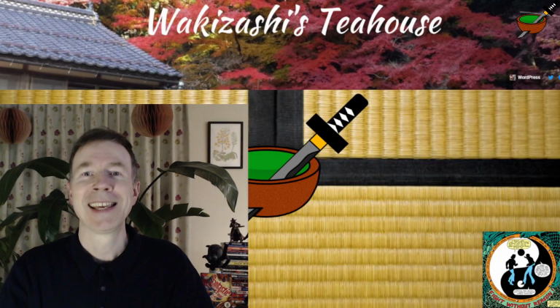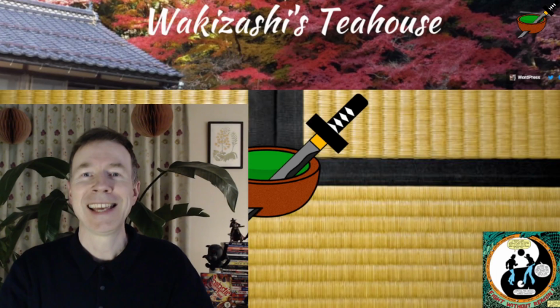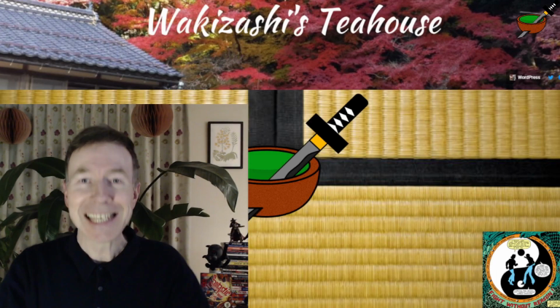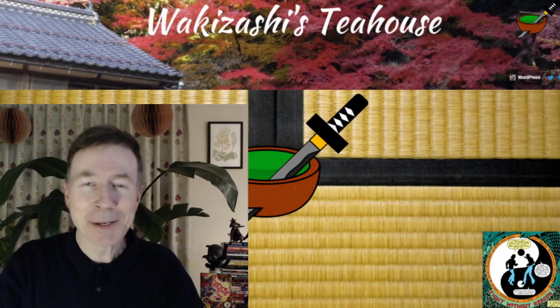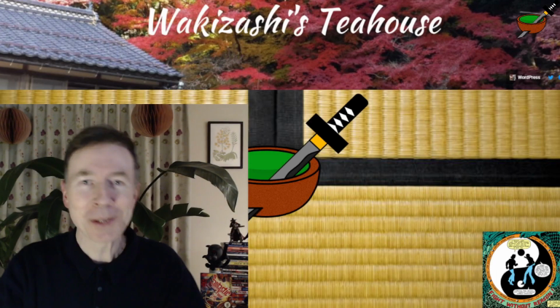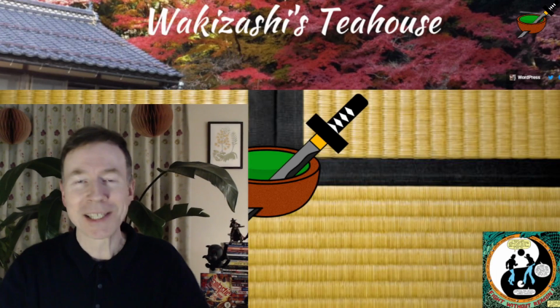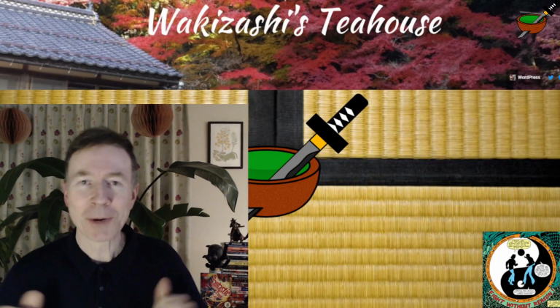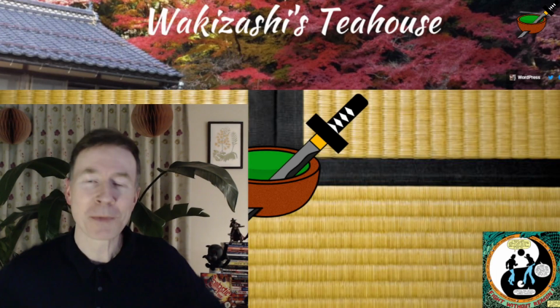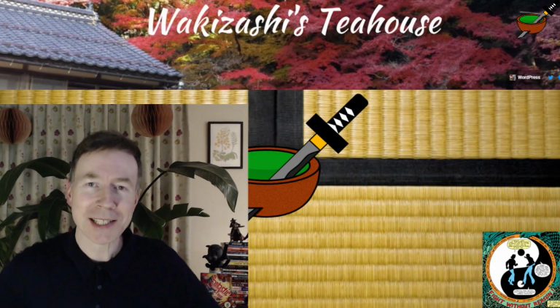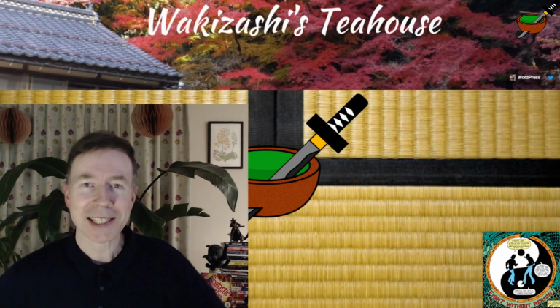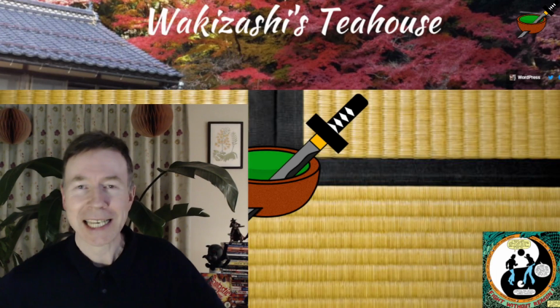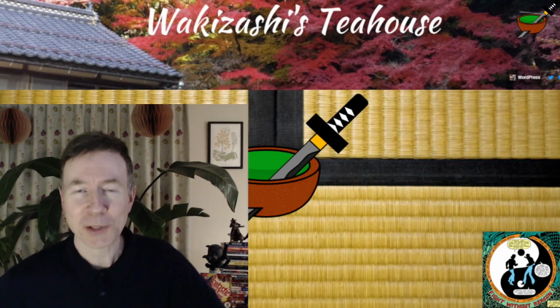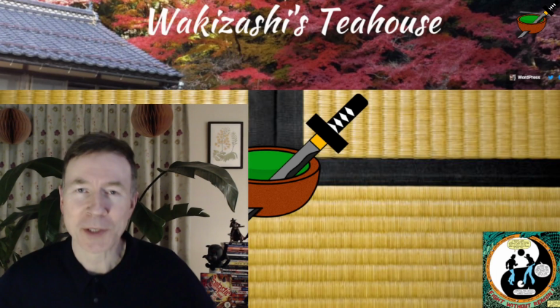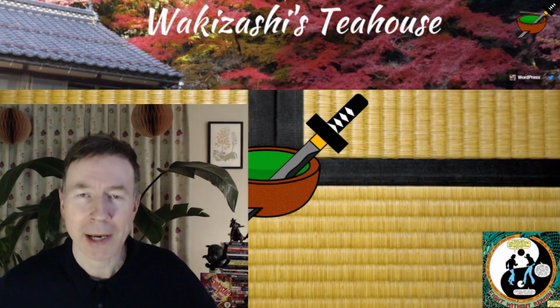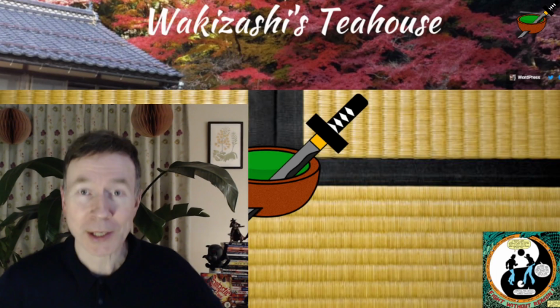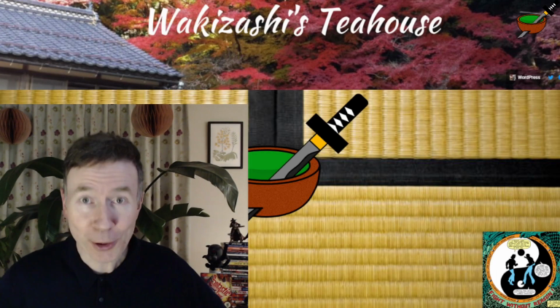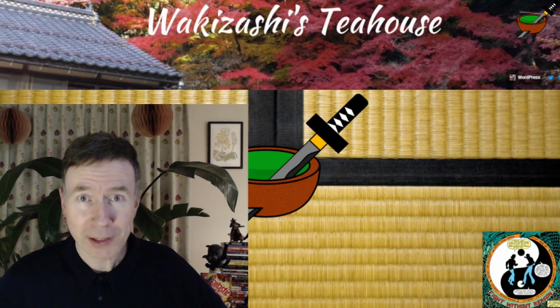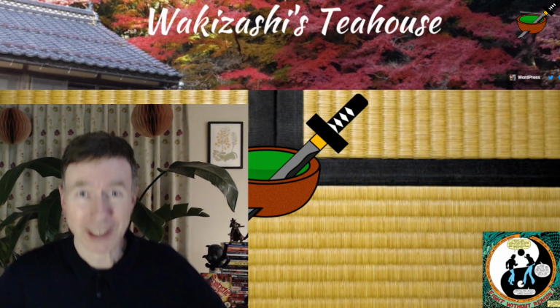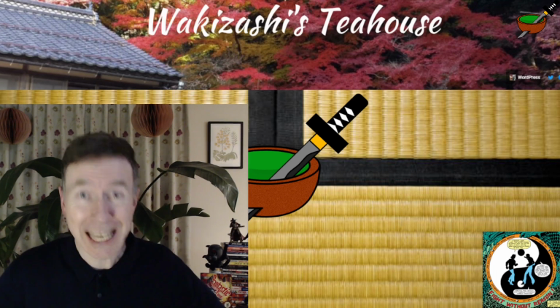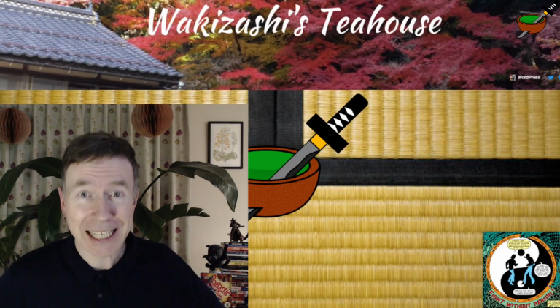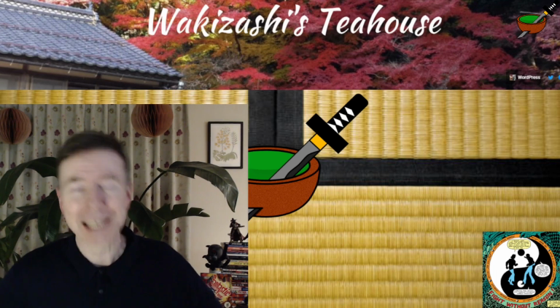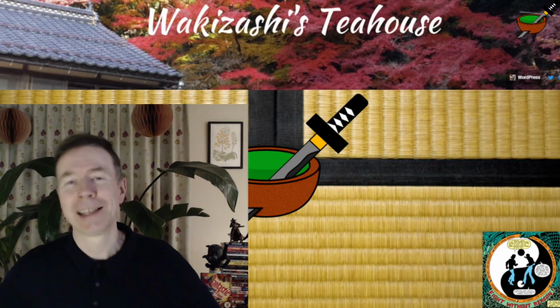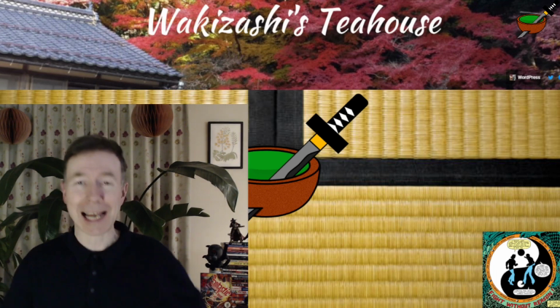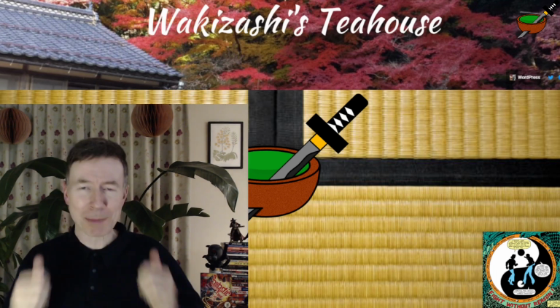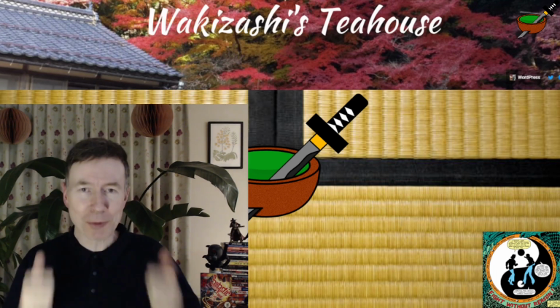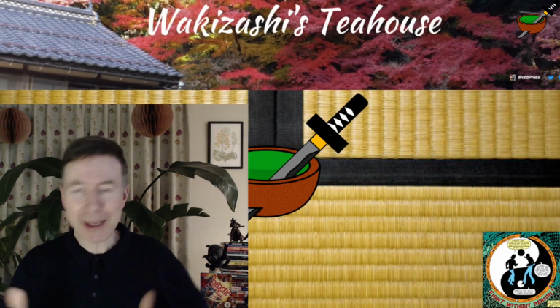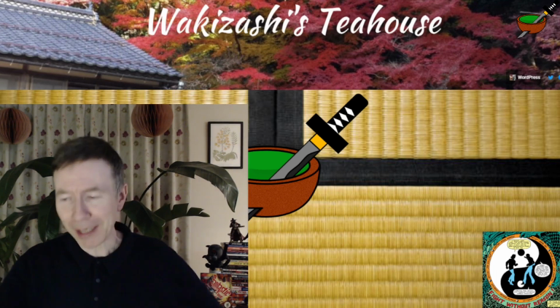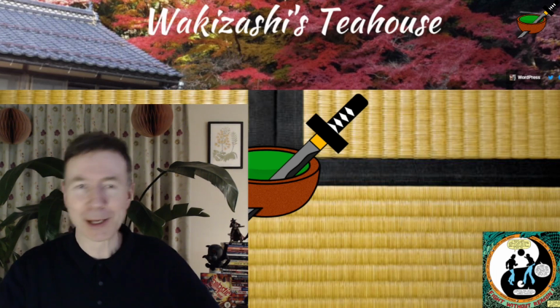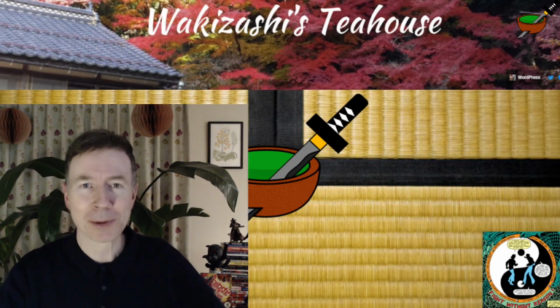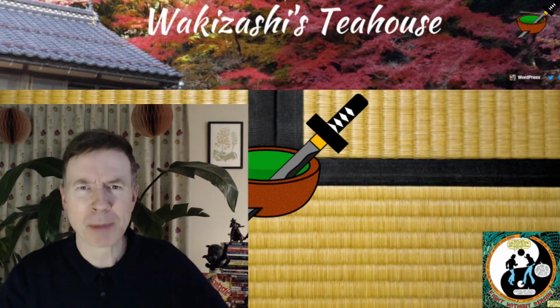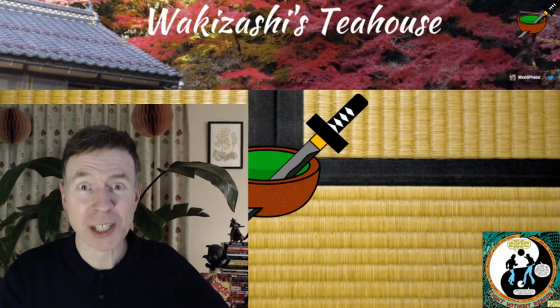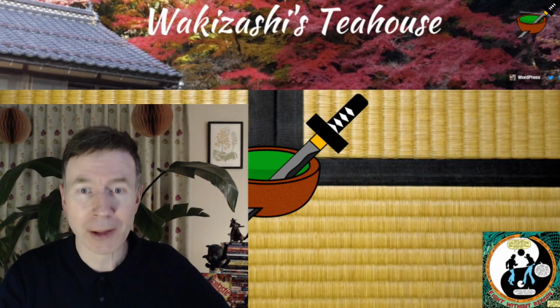Hey, how are you doing? This is Grey from Wakazashi's Tea House over in Japan. Are you good? Are you genki? I'm great, thank you. A bit chilly though.